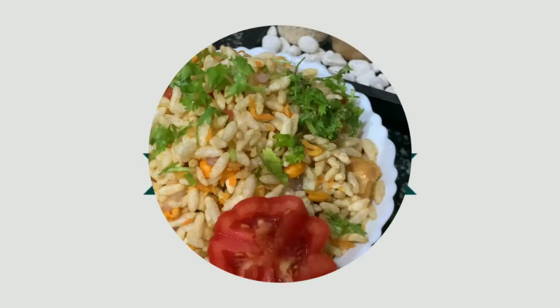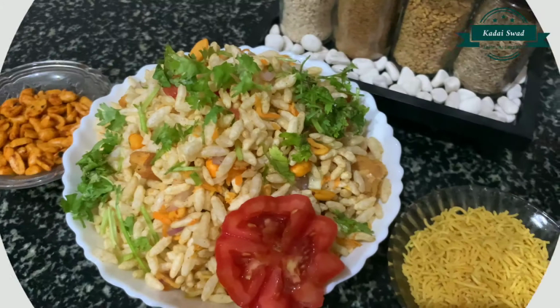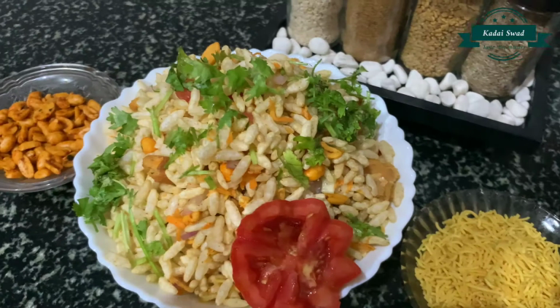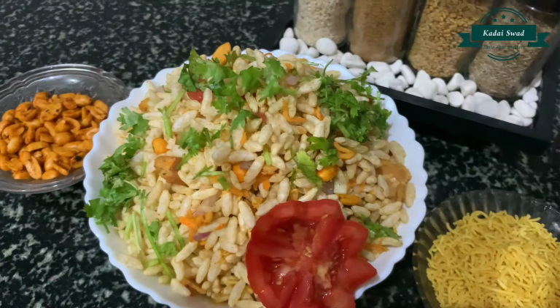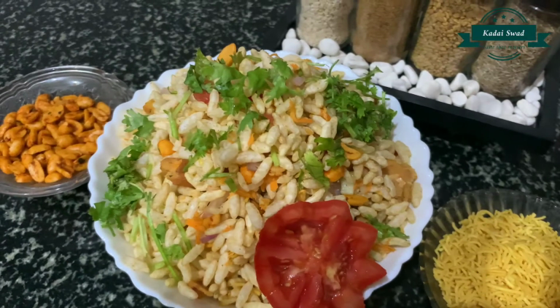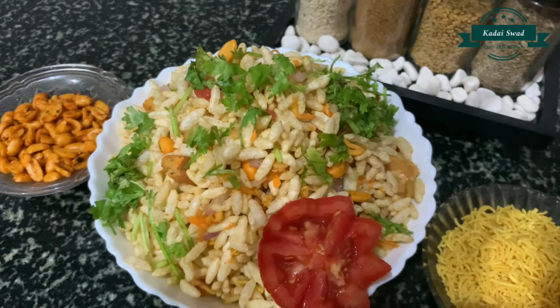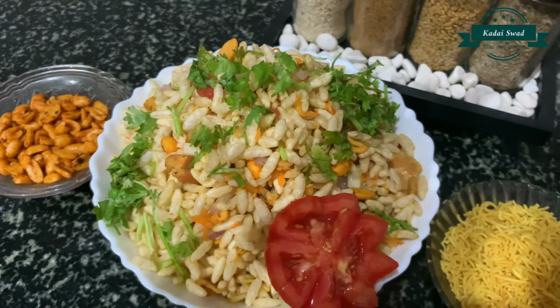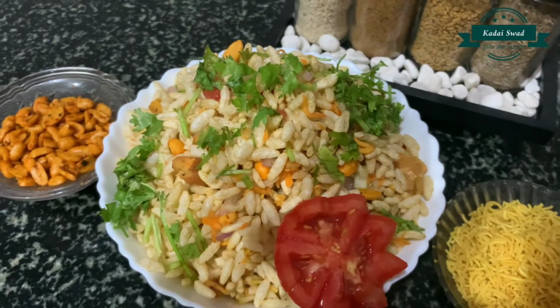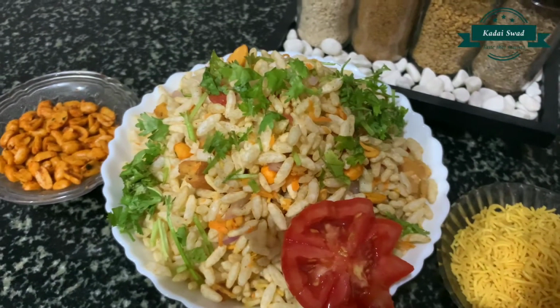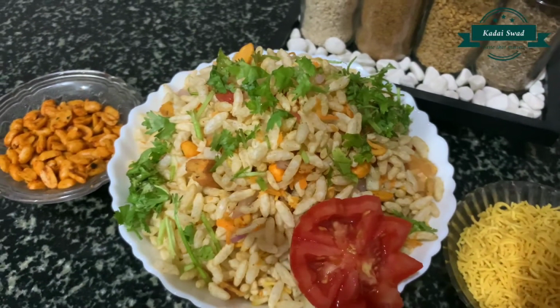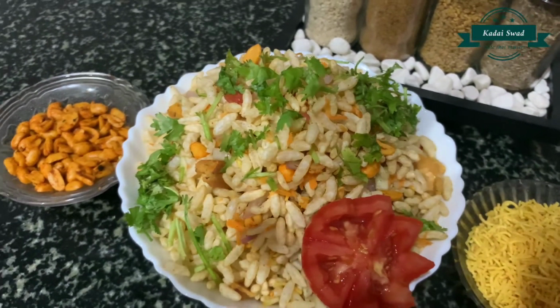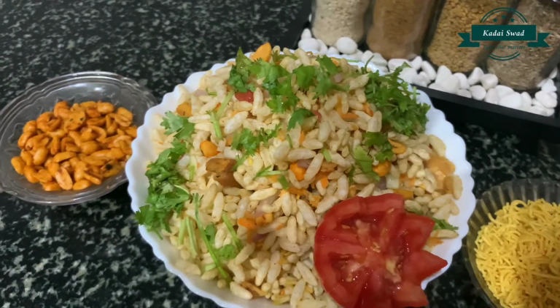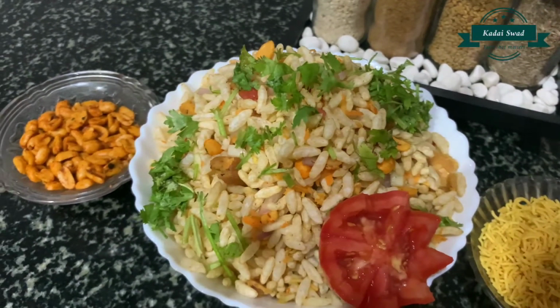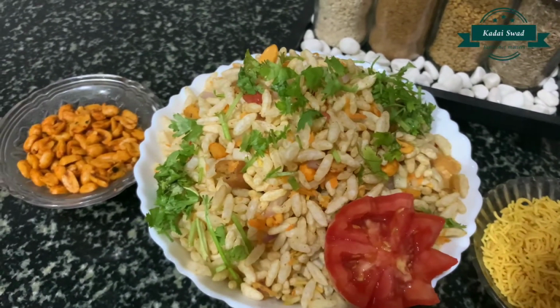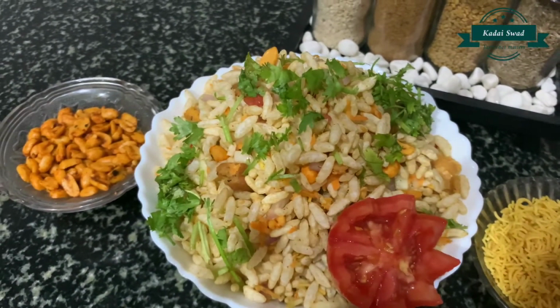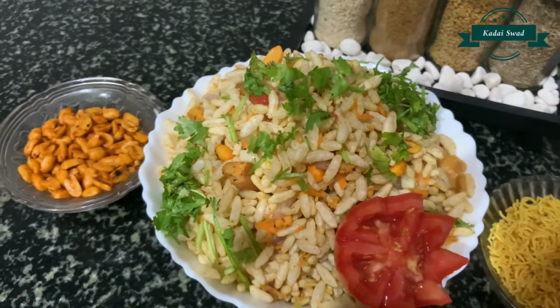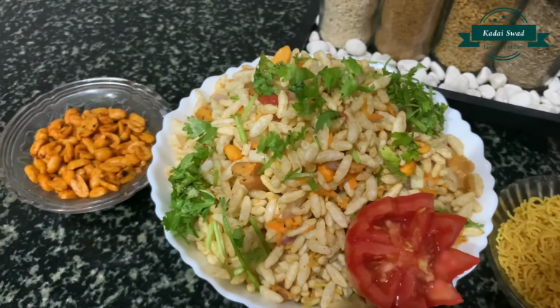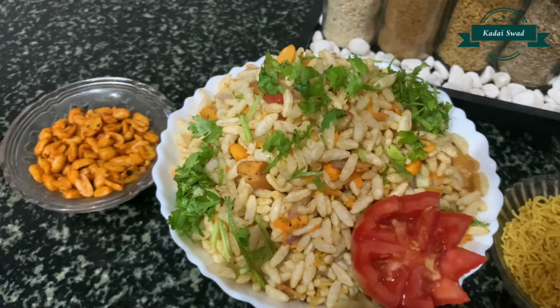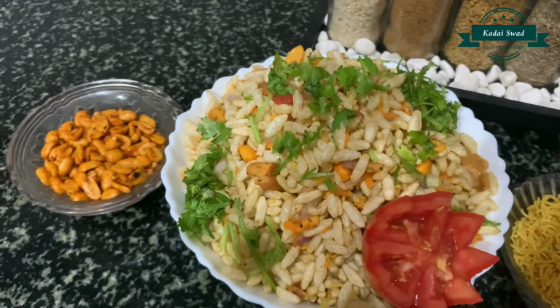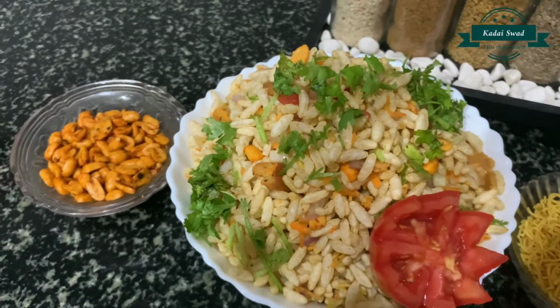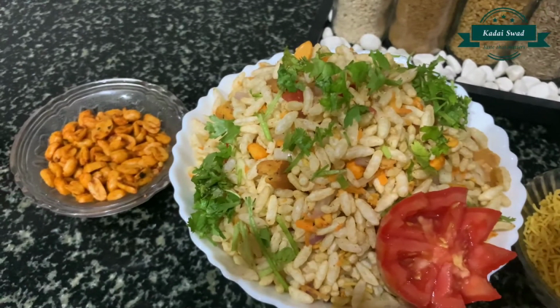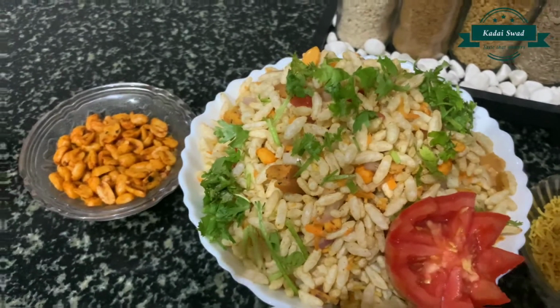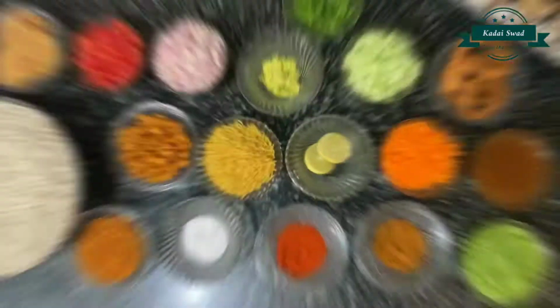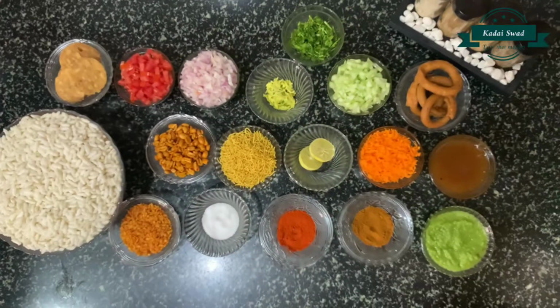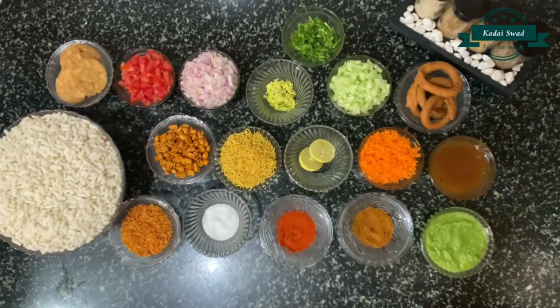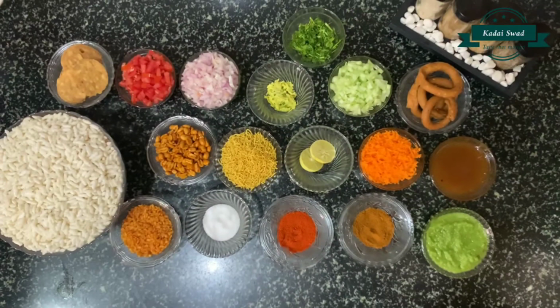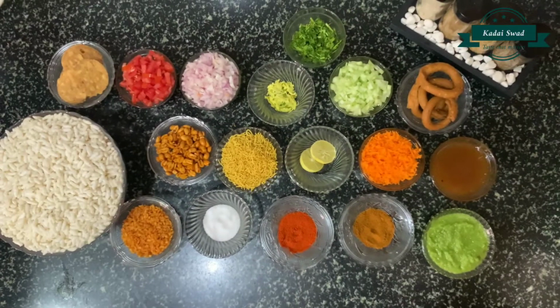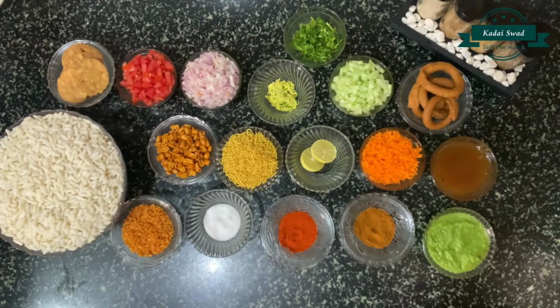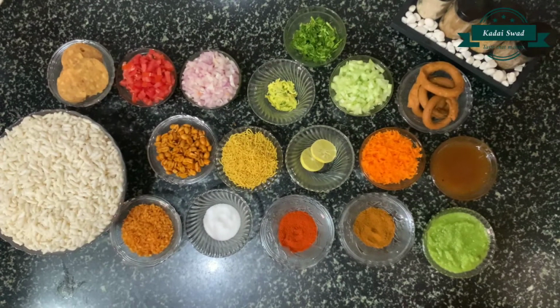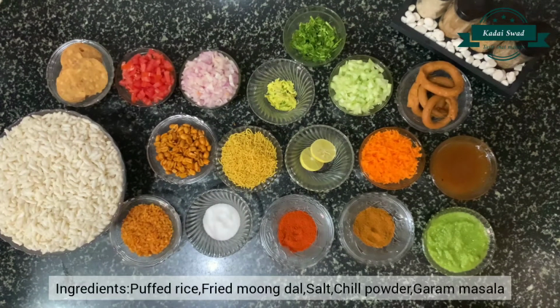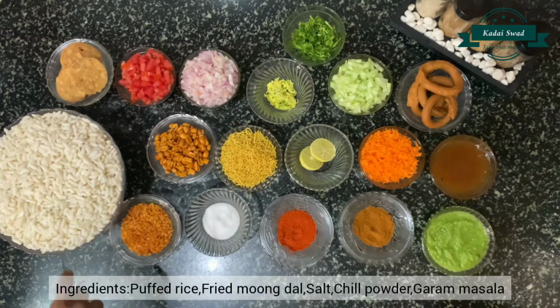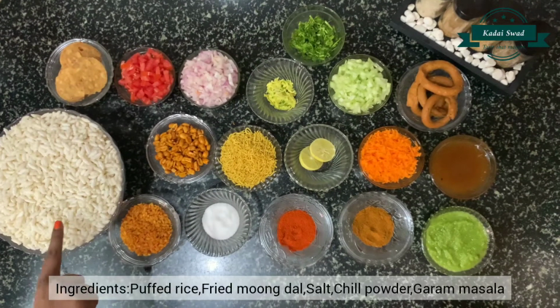Hello and welcome to Kata Aswat cooking channel. Today I am going to show you how to make crunchy chirmuri at your home. Let's have a quick walk through the ingredients.